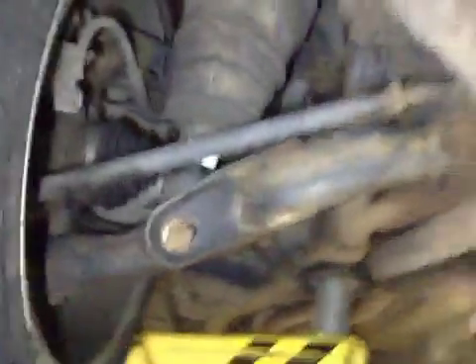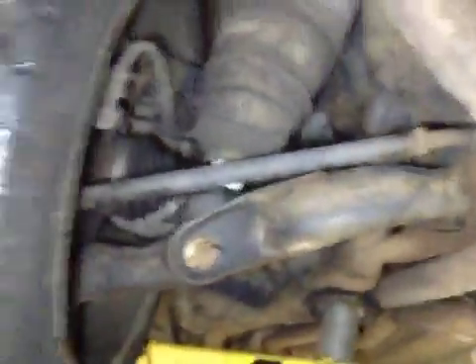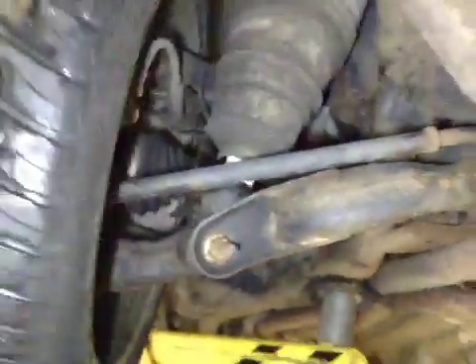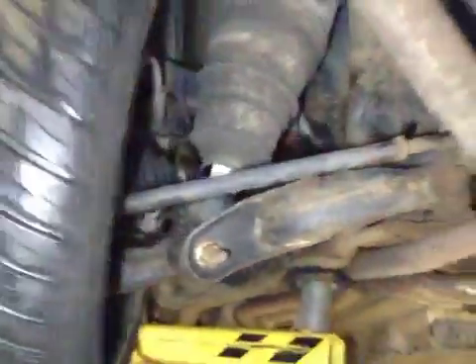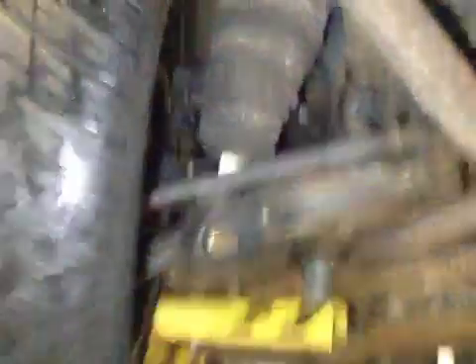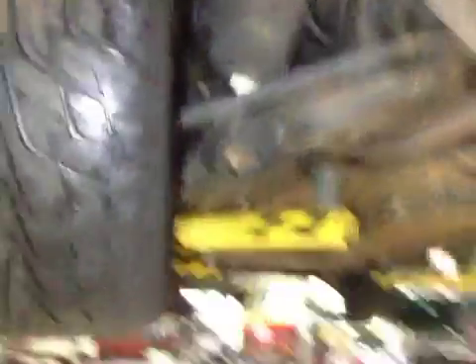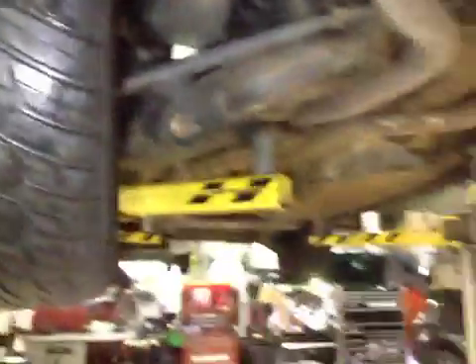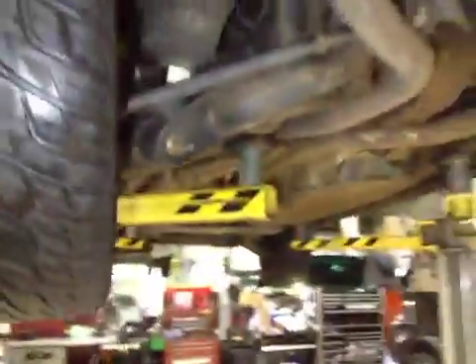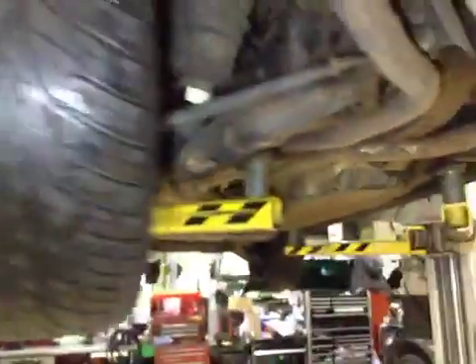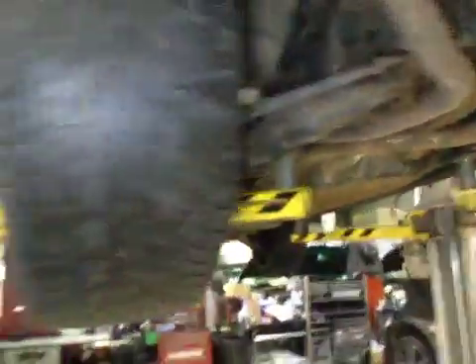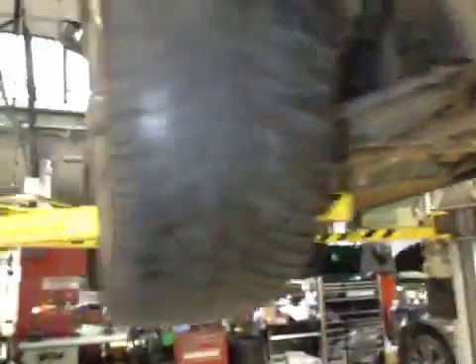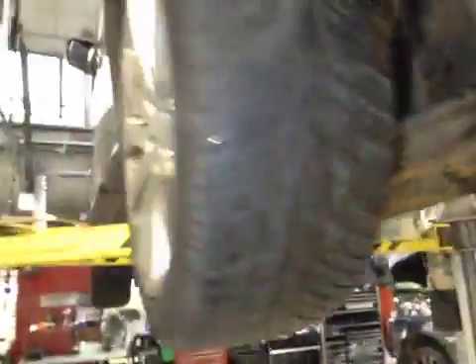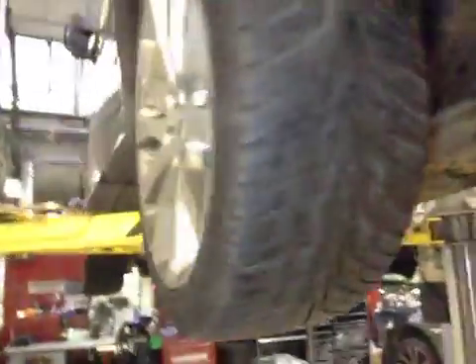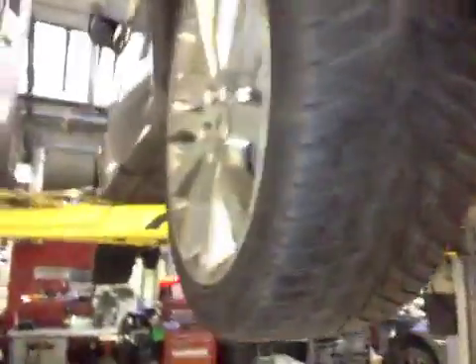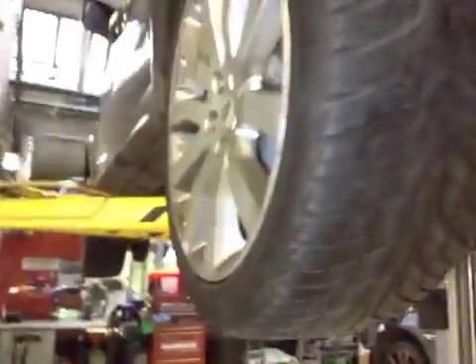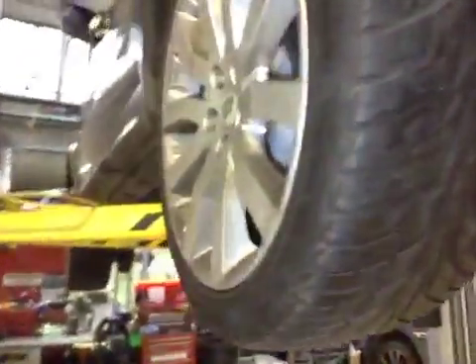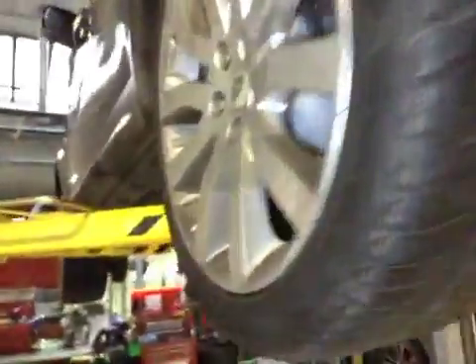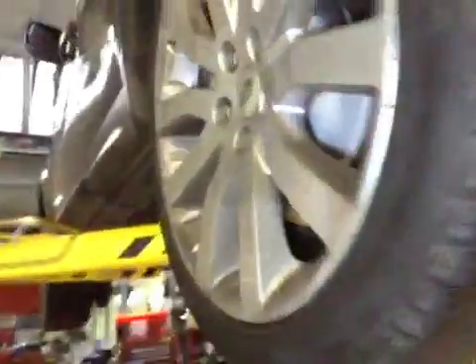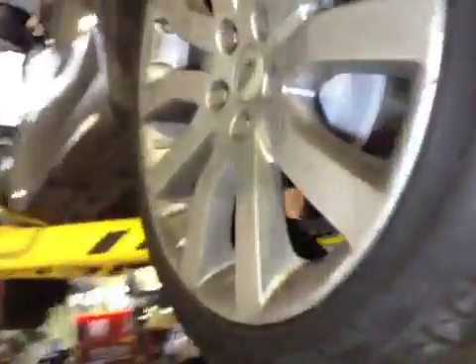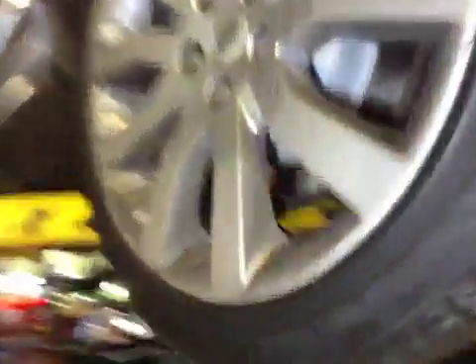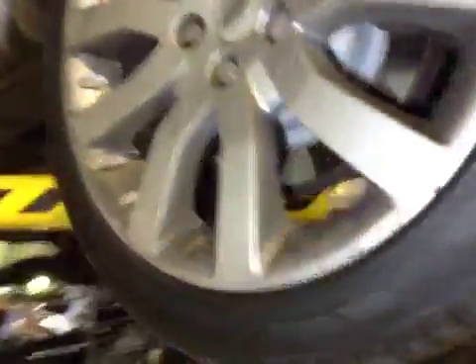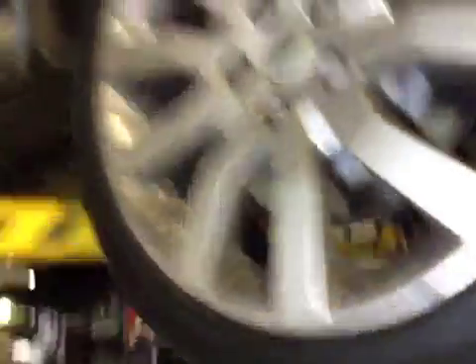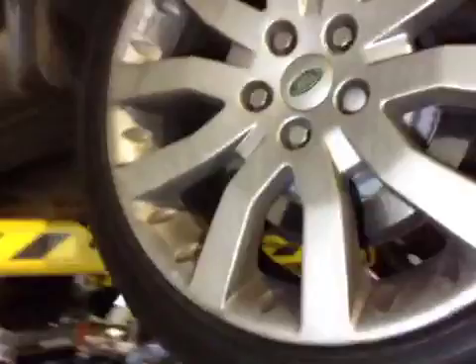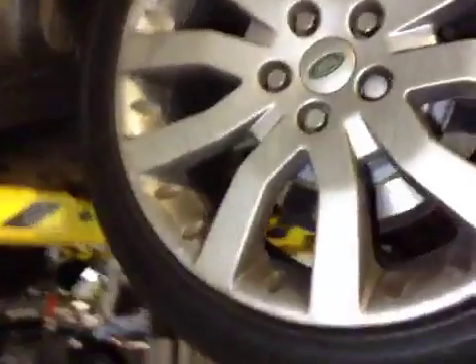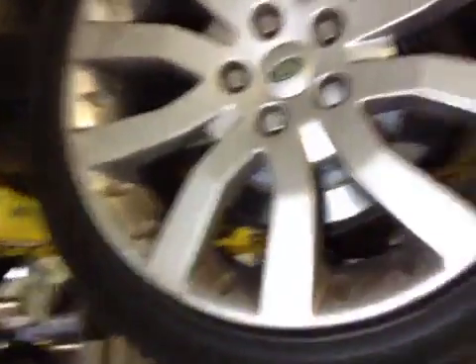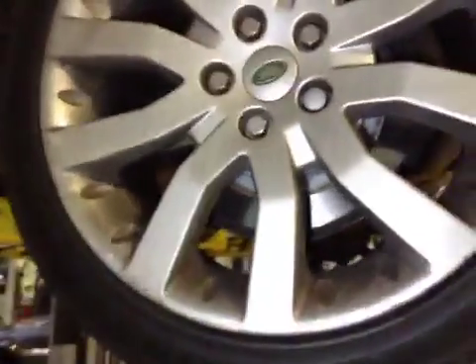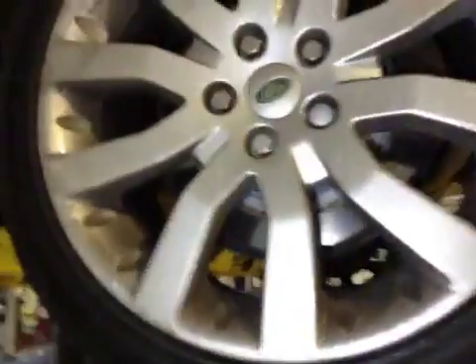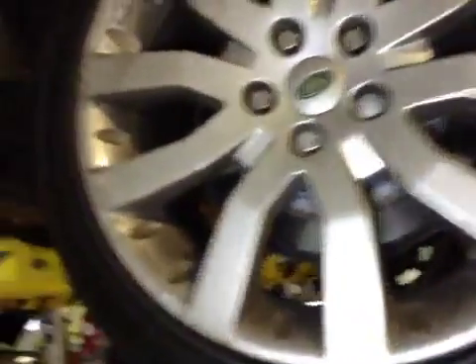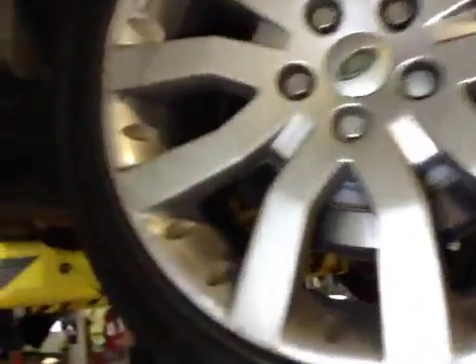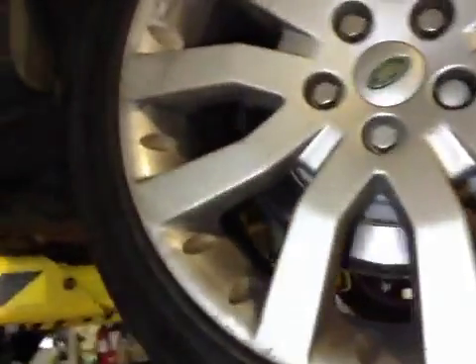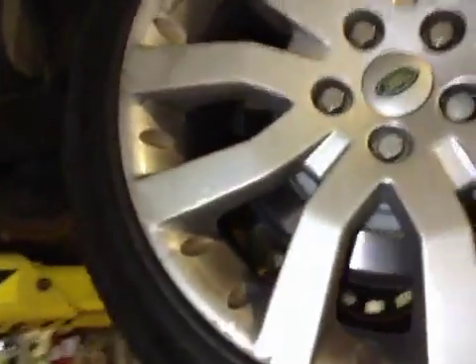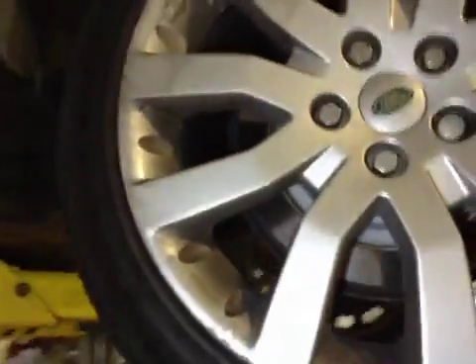Near side rear suspension is good. Near side rear tyre tread and sidewalls are good. Near side rear brake disc and pads are both good.